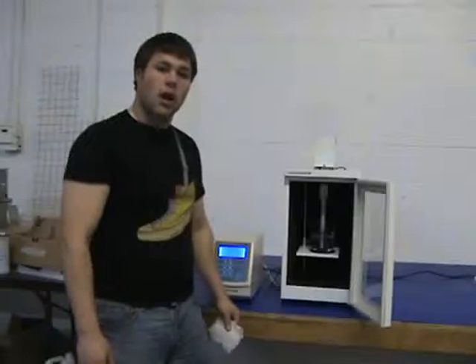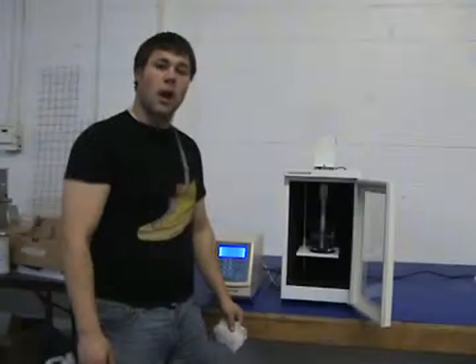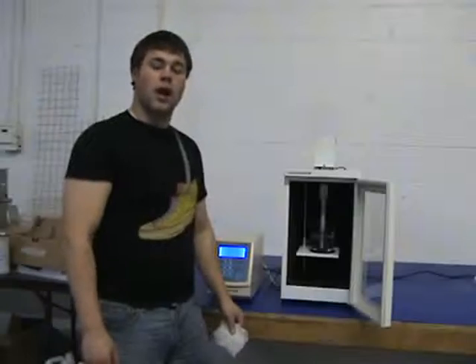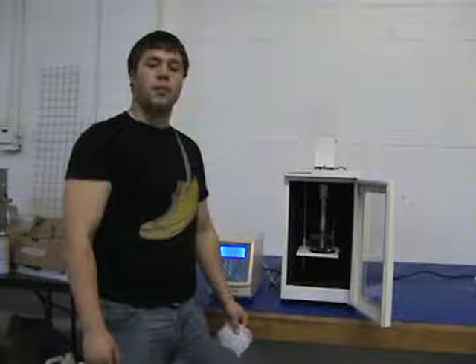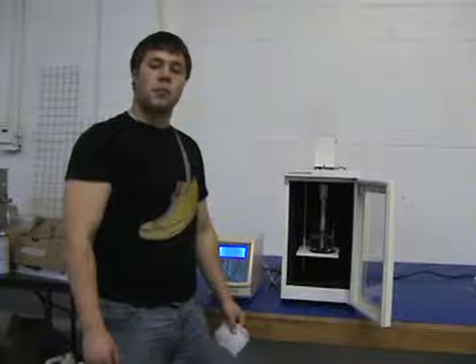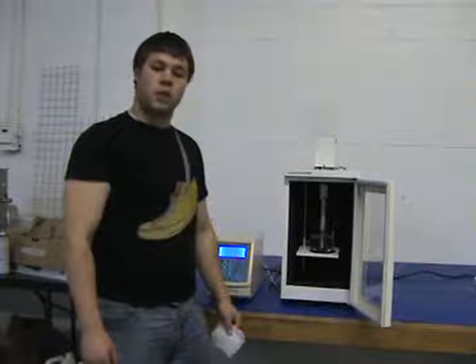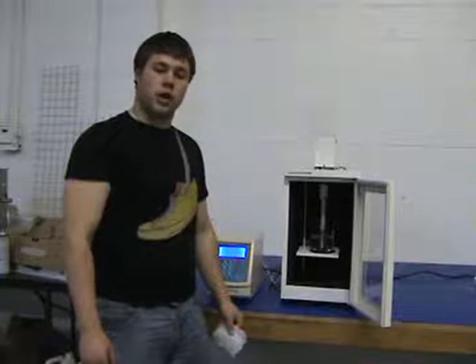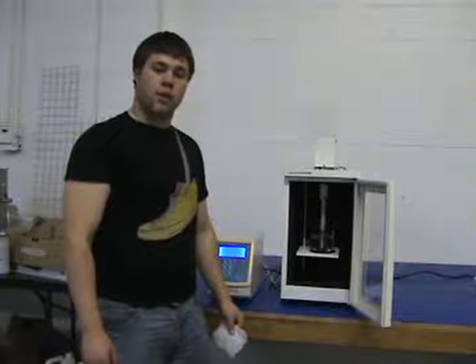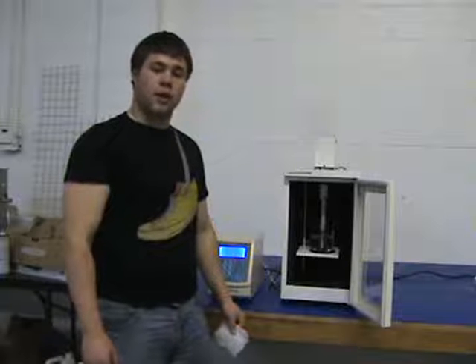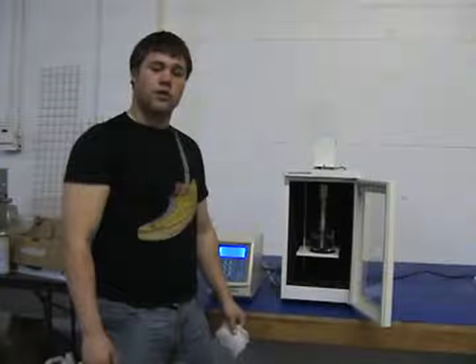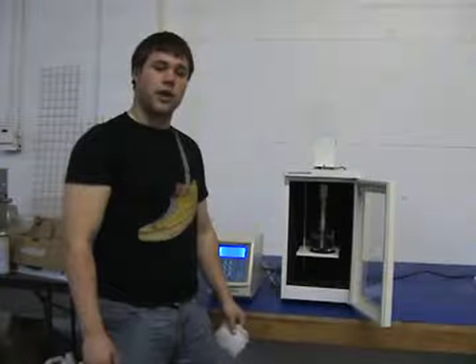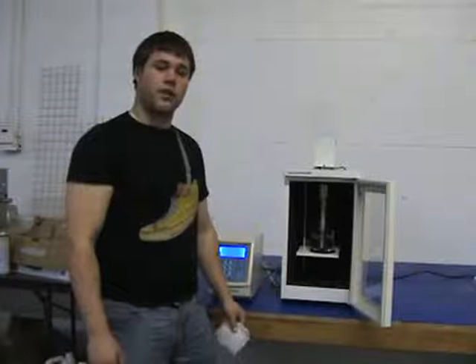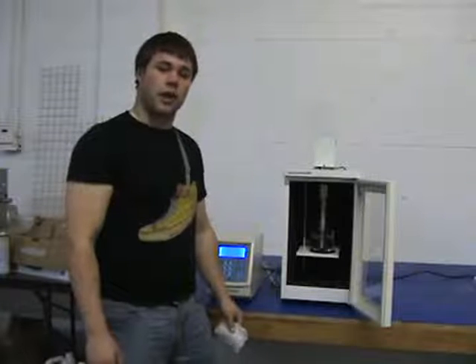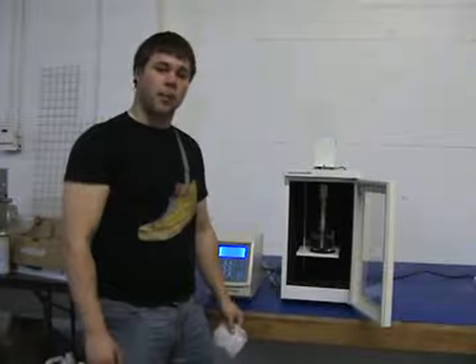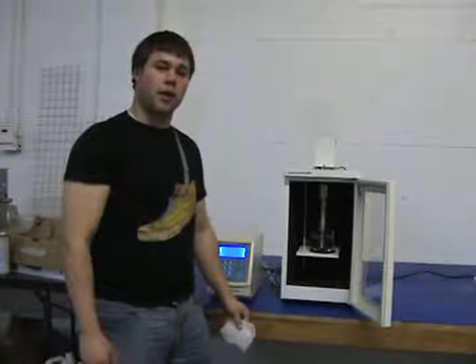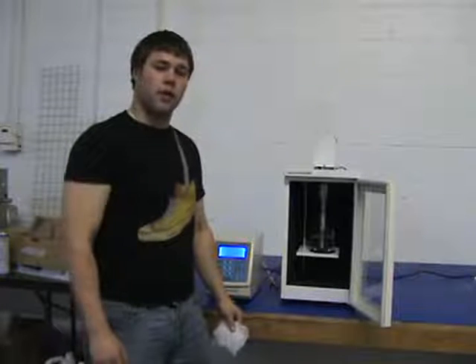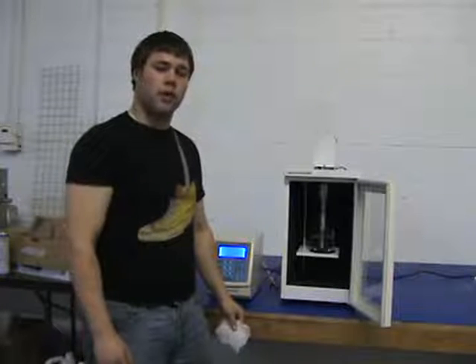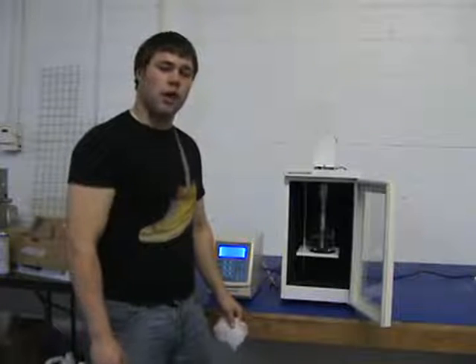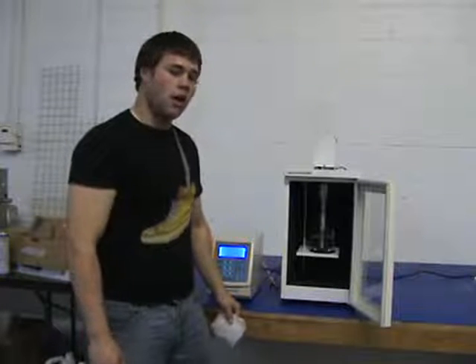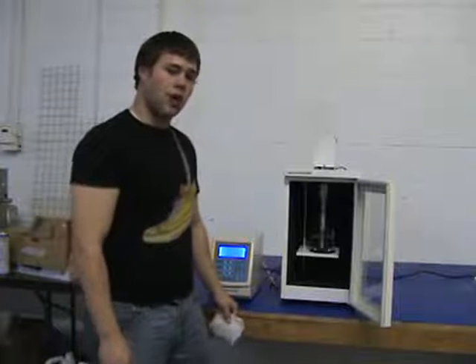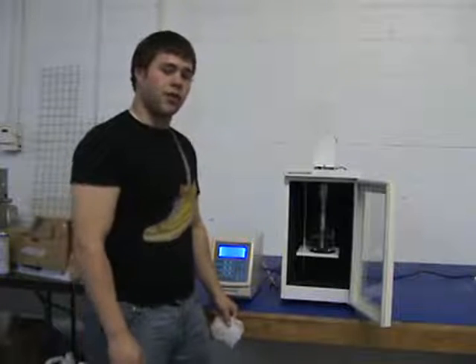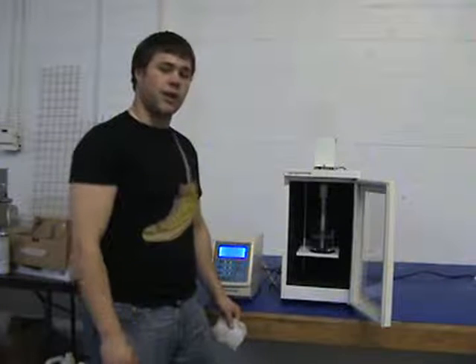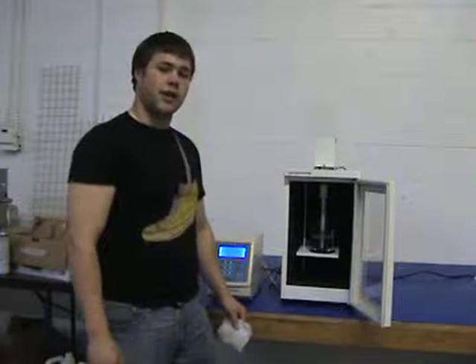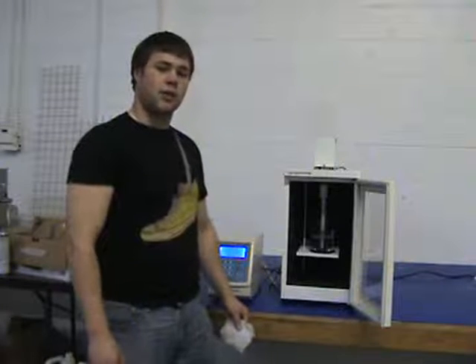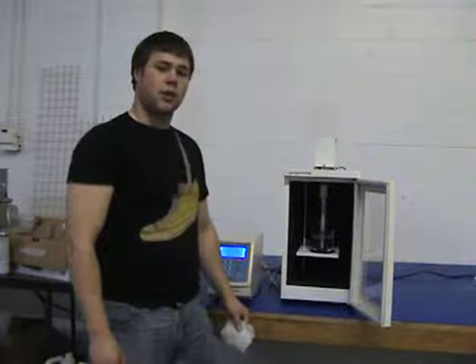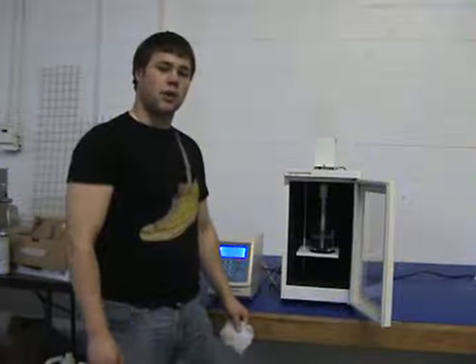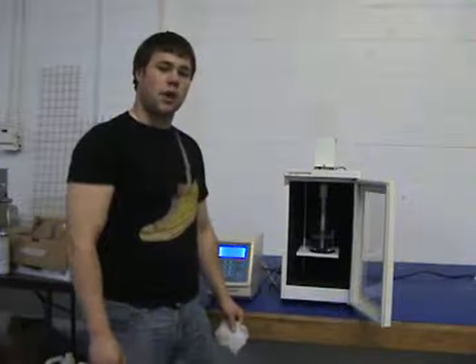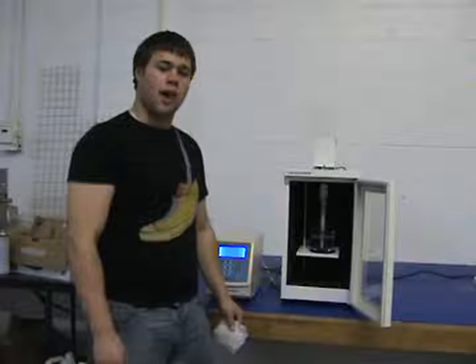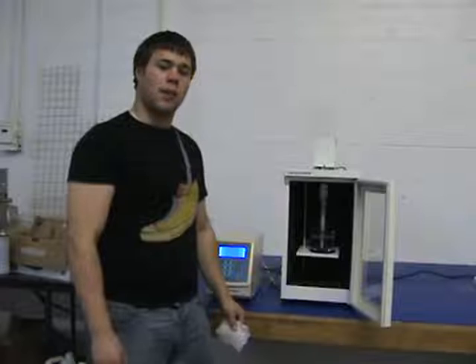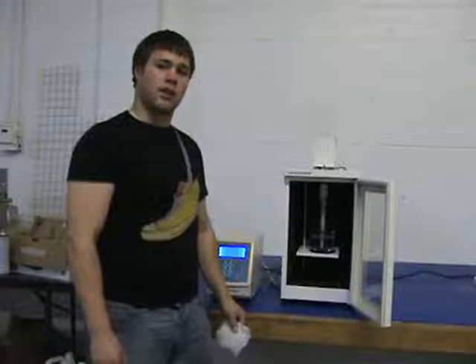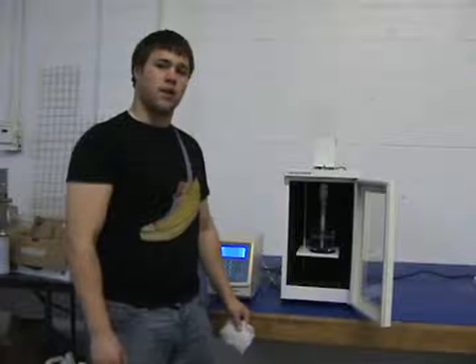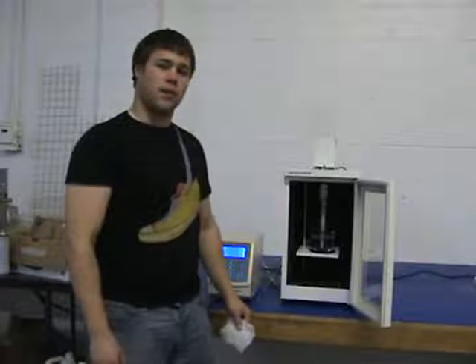Hi, I'm Tim with SharperTech Ultrasonics, and I'm here to demonstrate the ultrasonic cell disrupter and homogenizer.